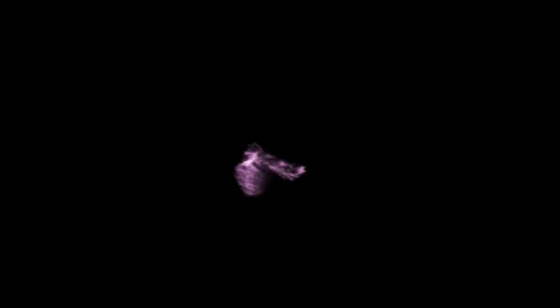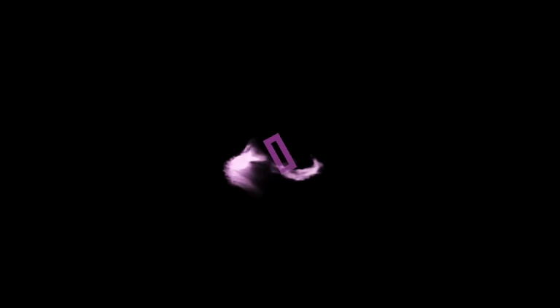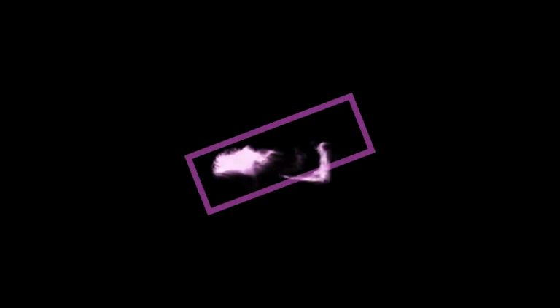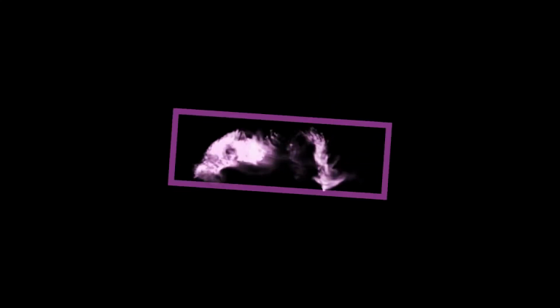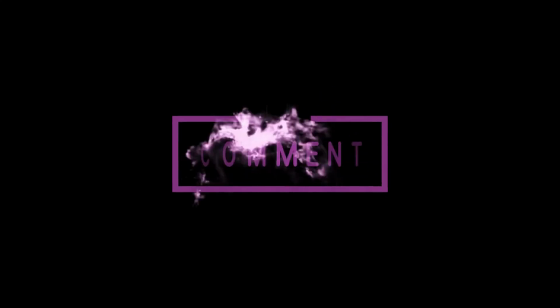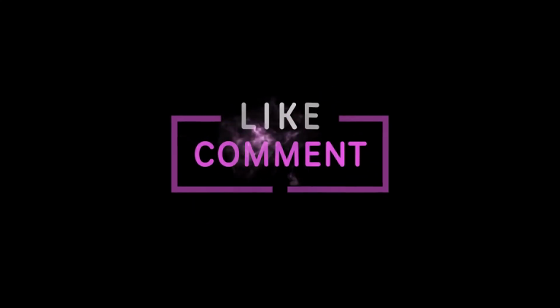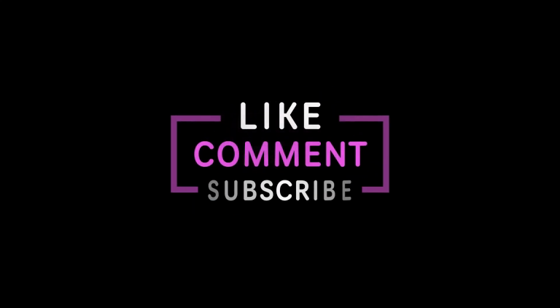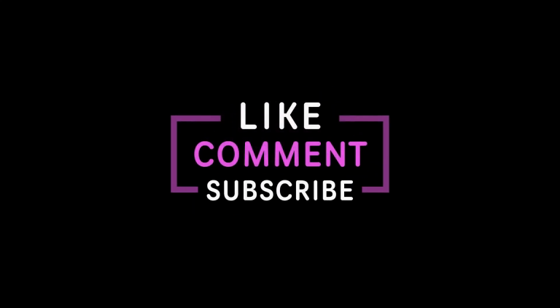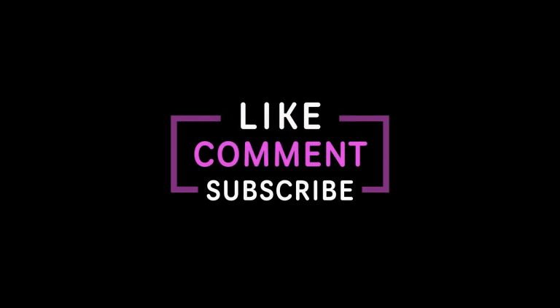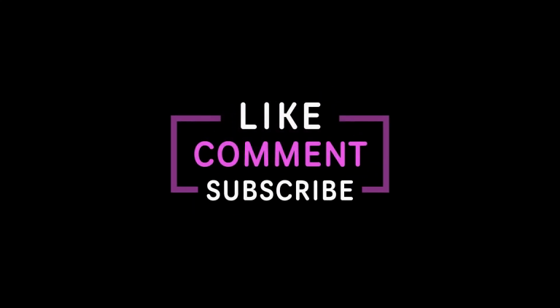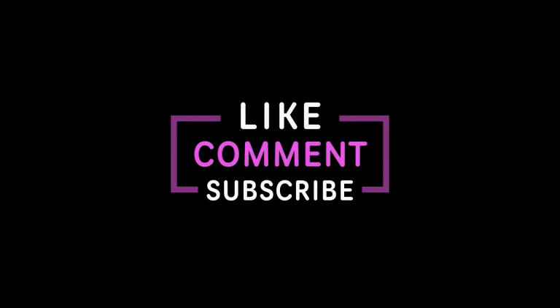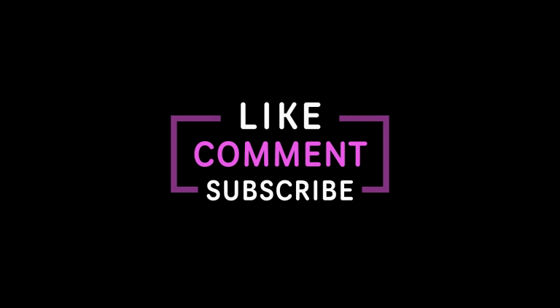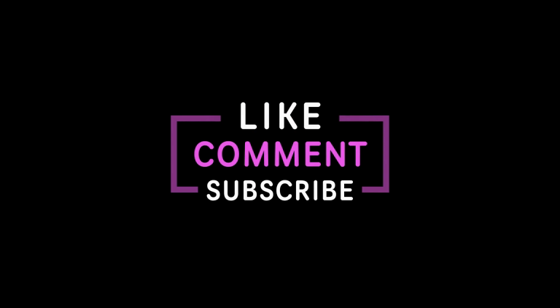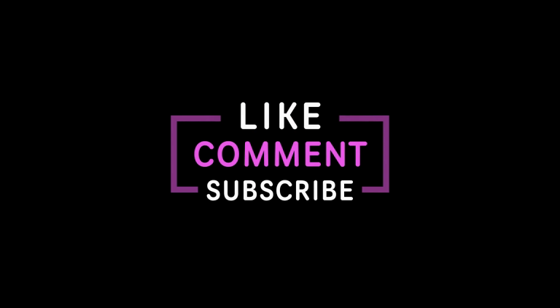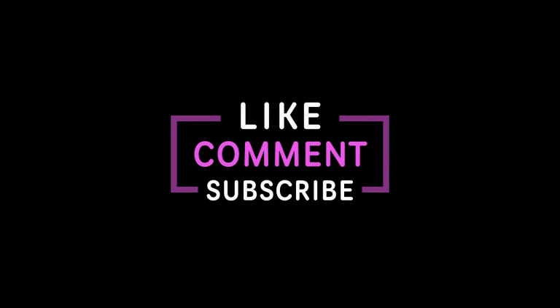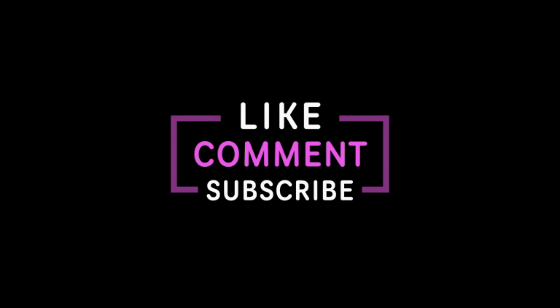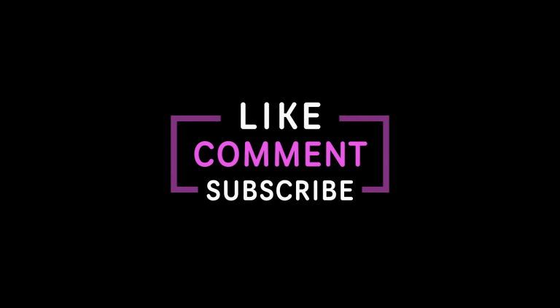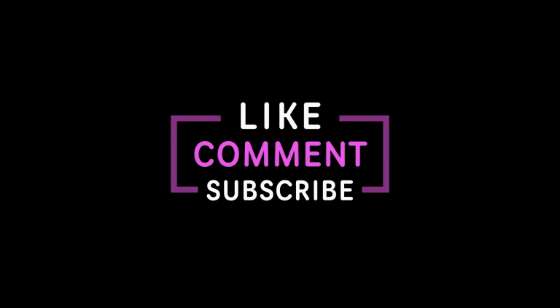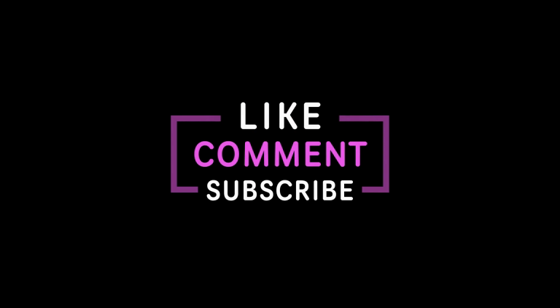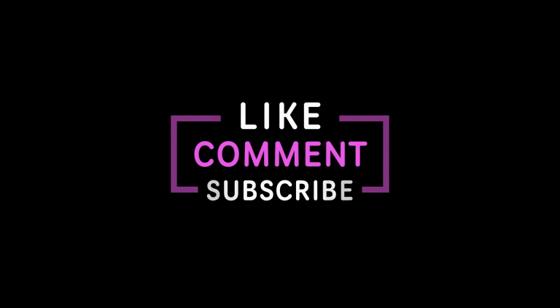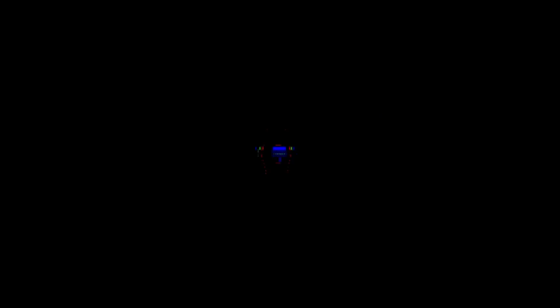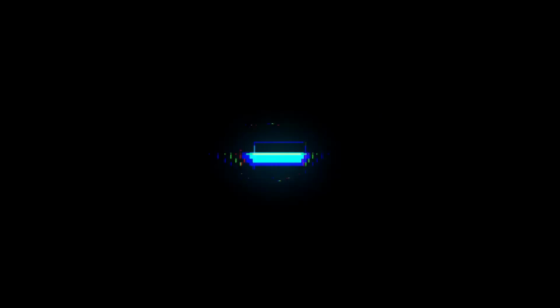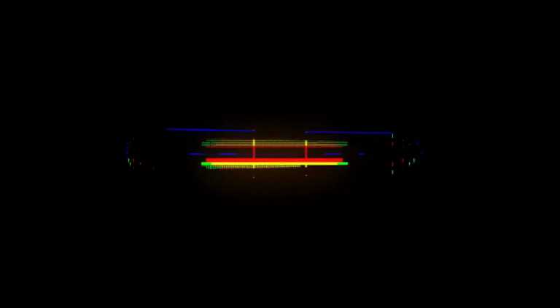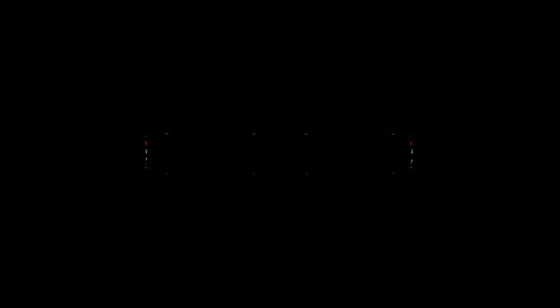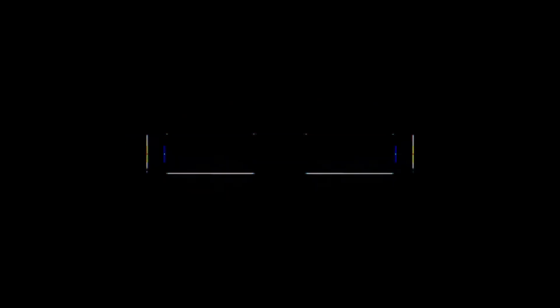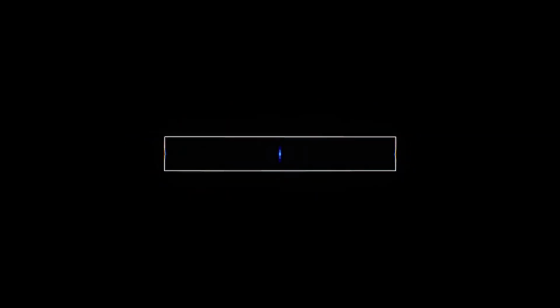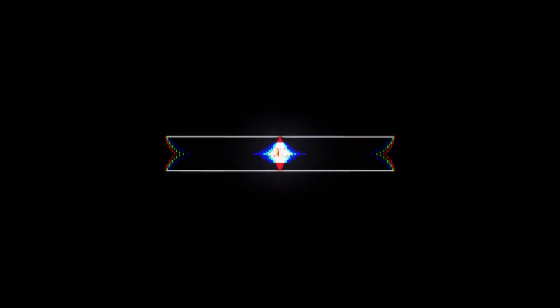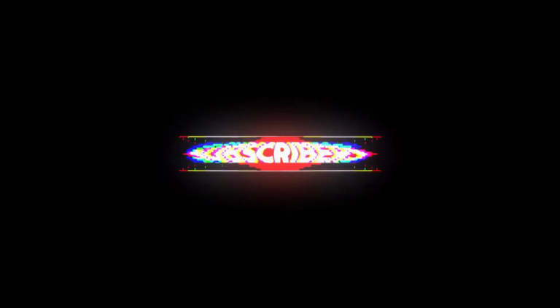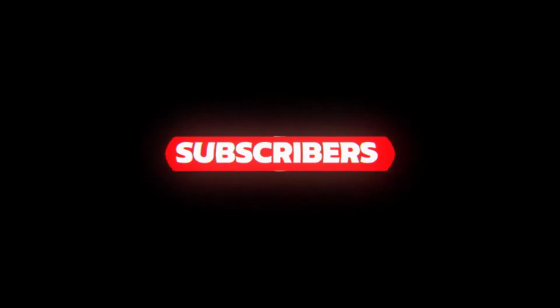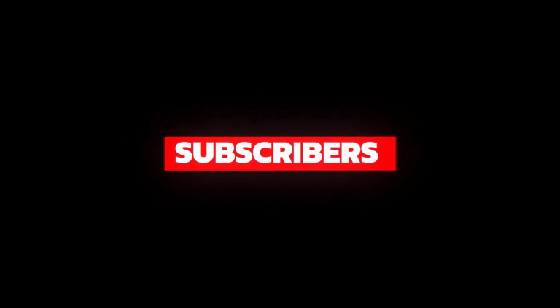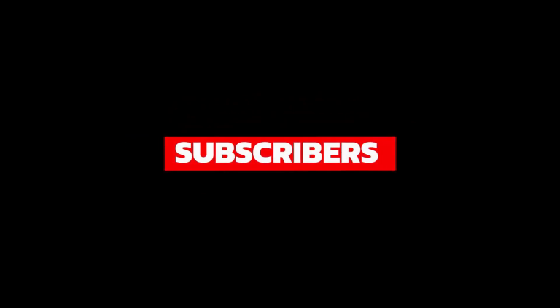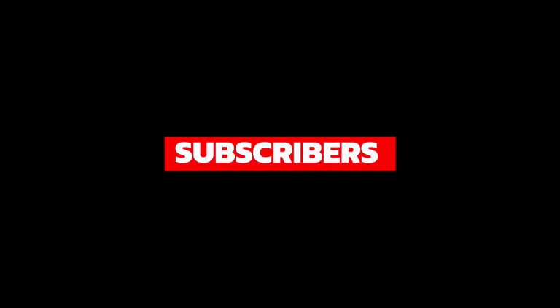Thanks for watching and we'll see you again in a new video like this. Subscribe and keep it up!